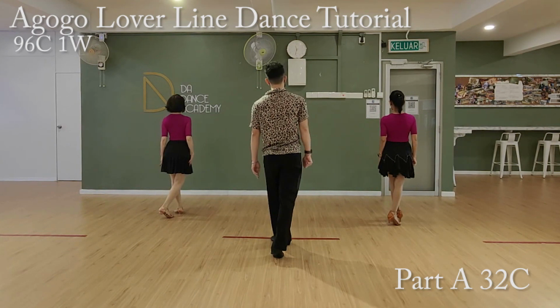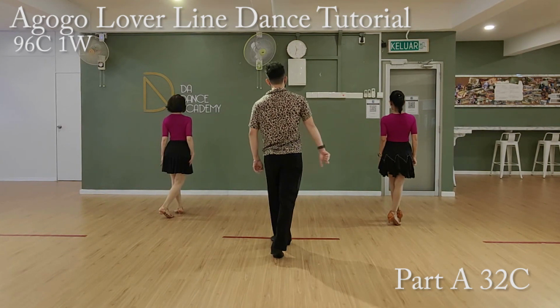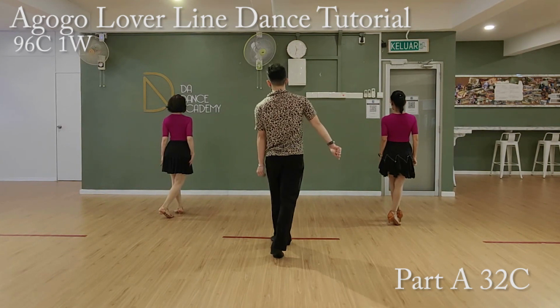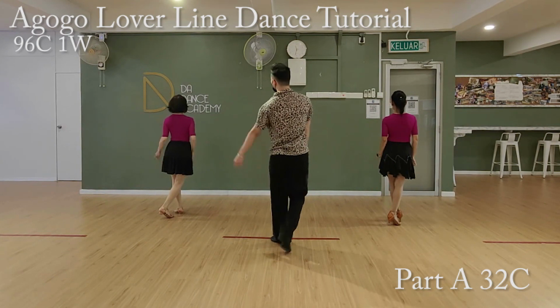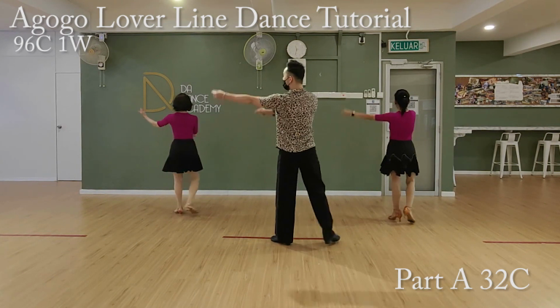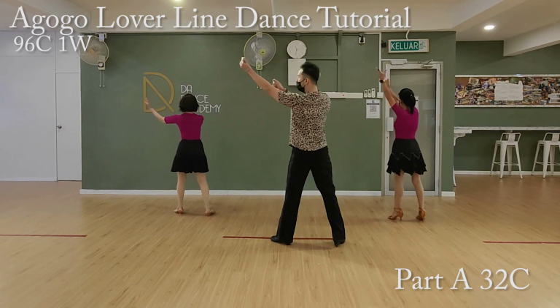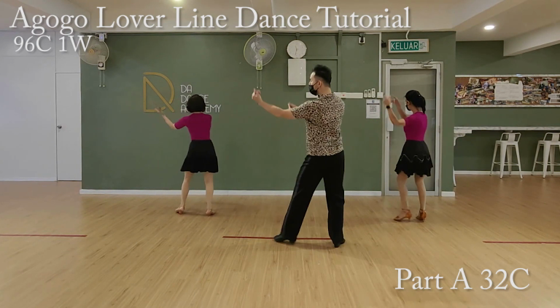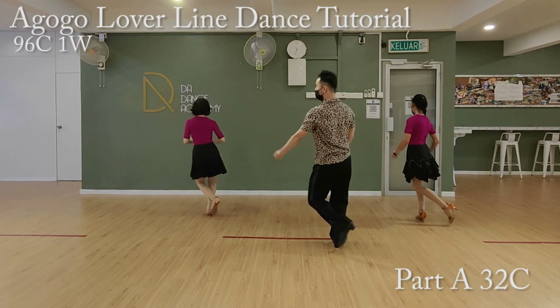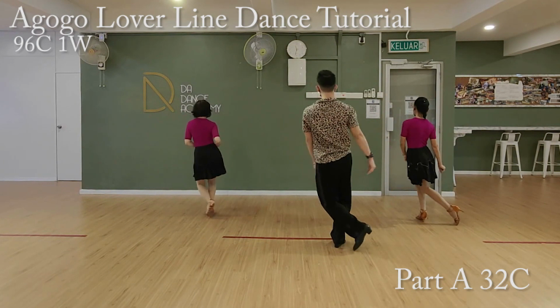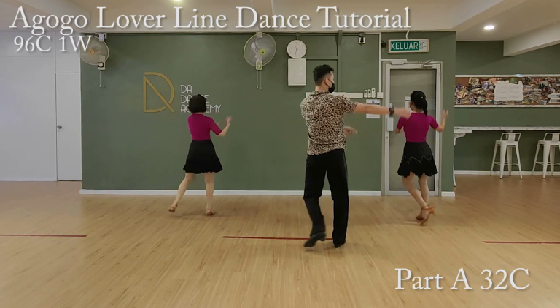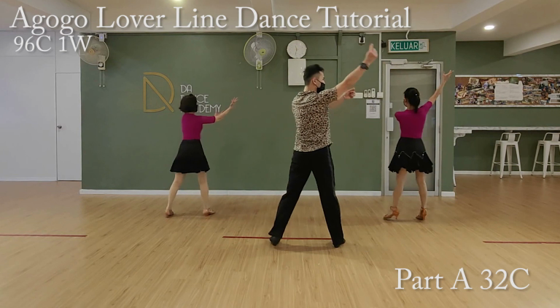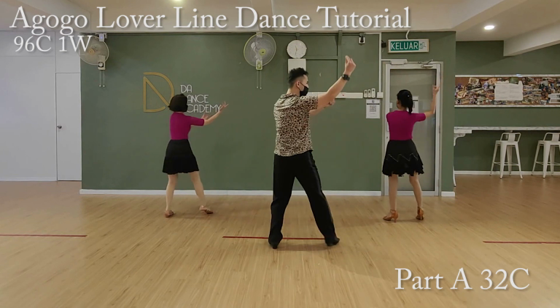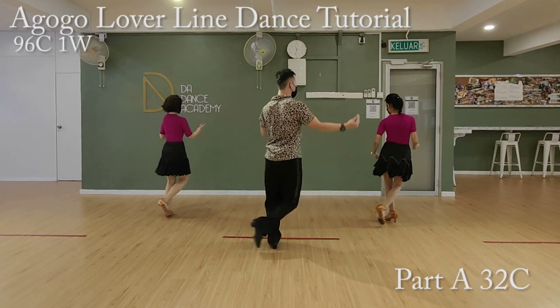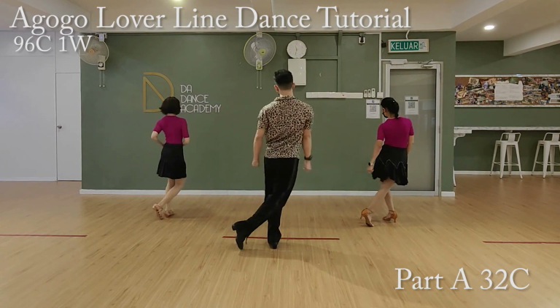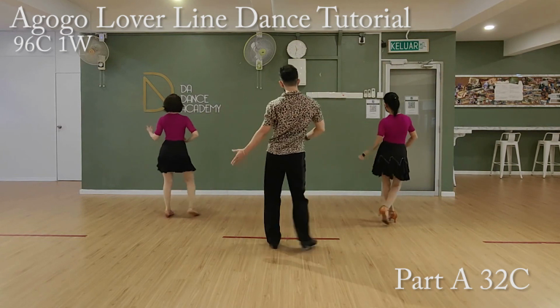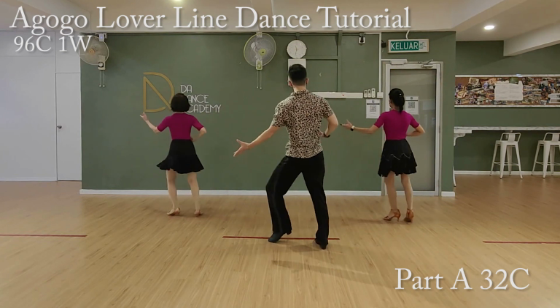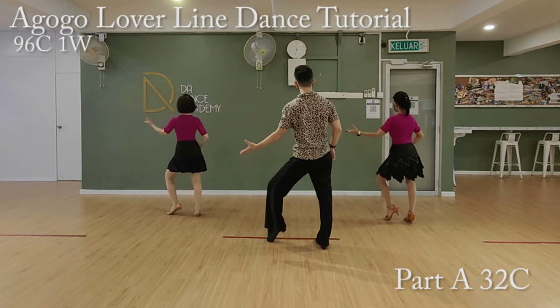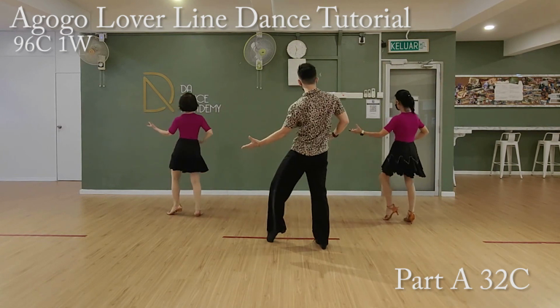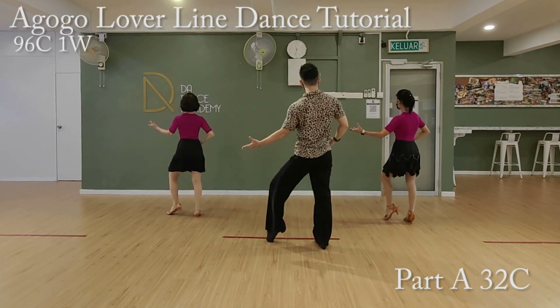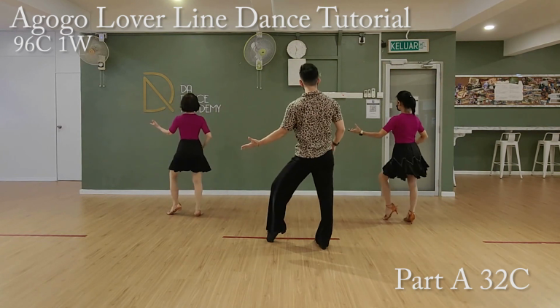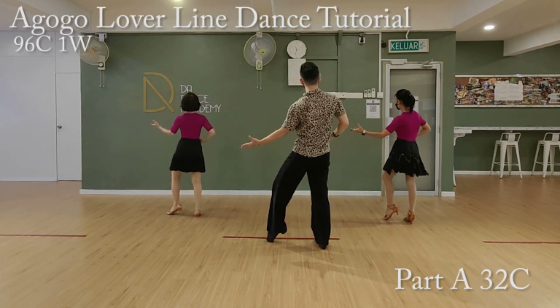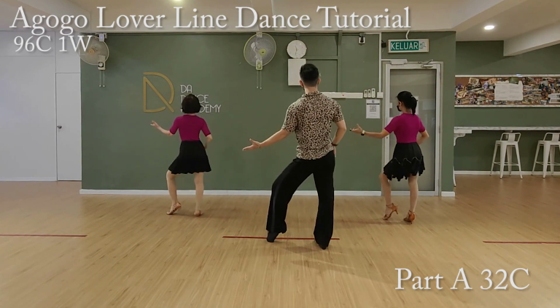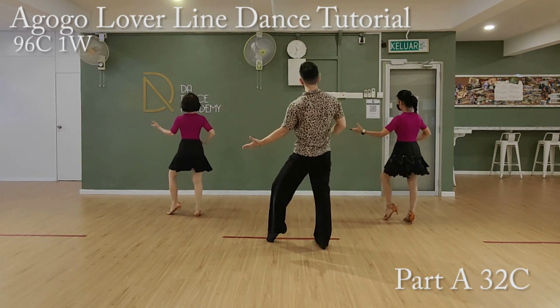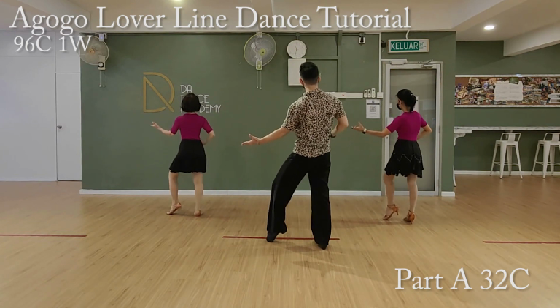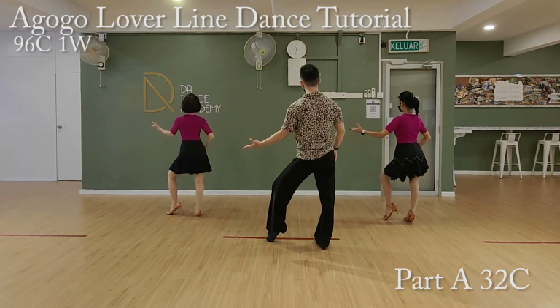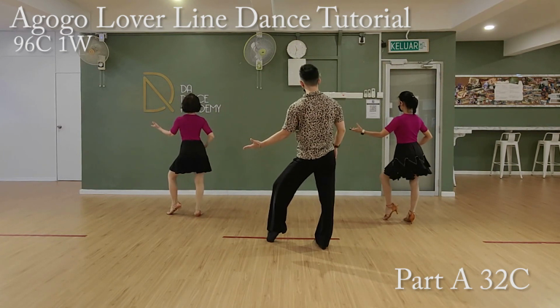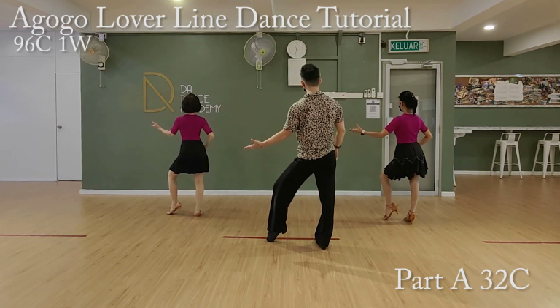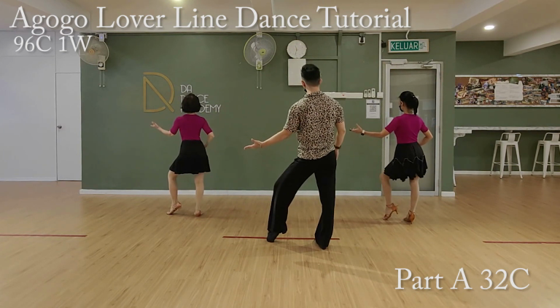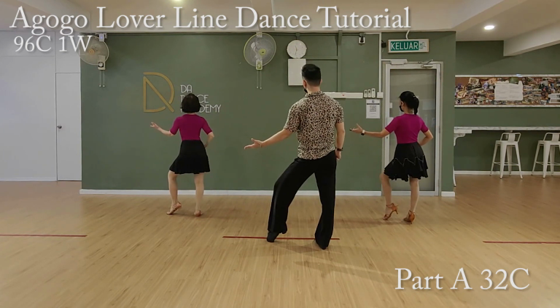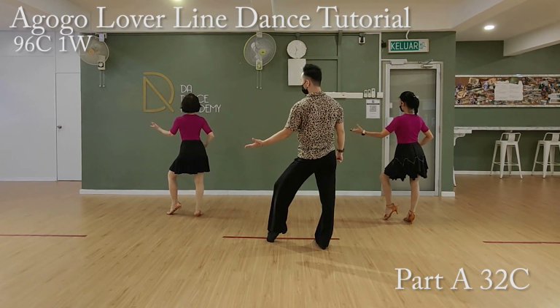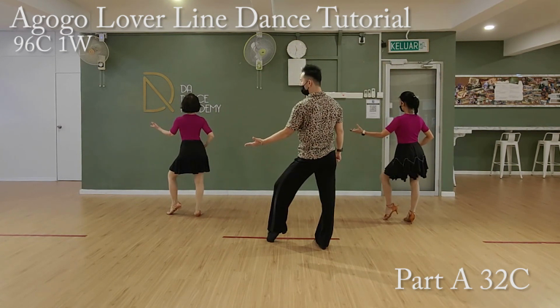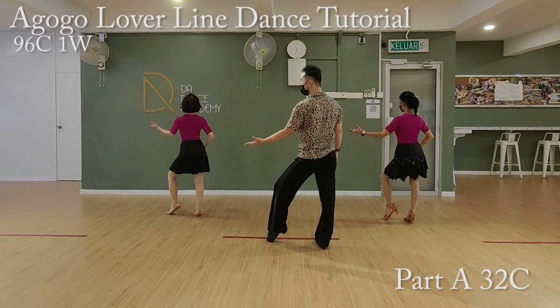Ready, go. One, two, three, four, five, six, seven, eight. Now, last eight counts.